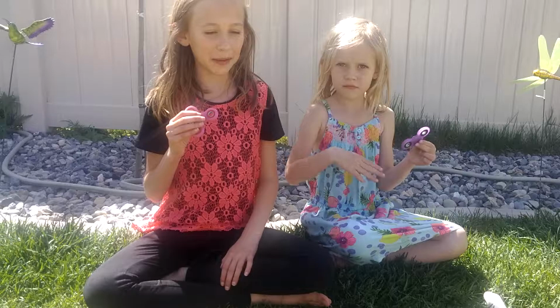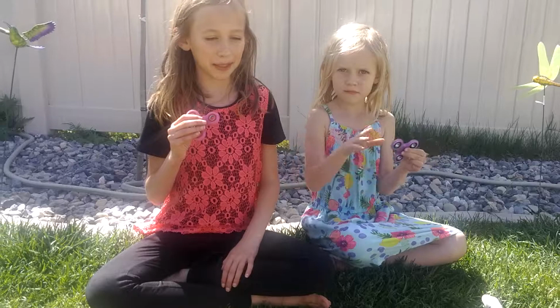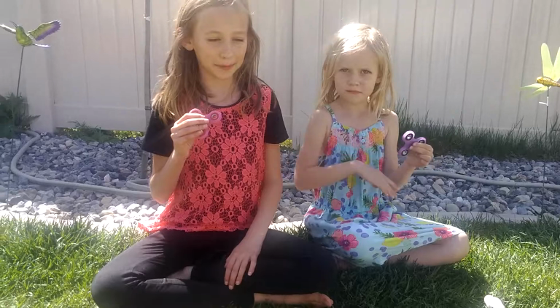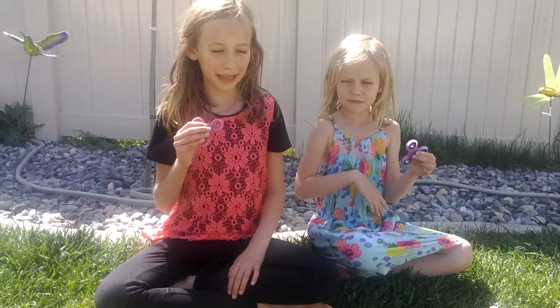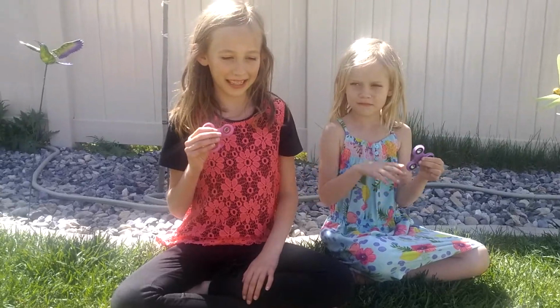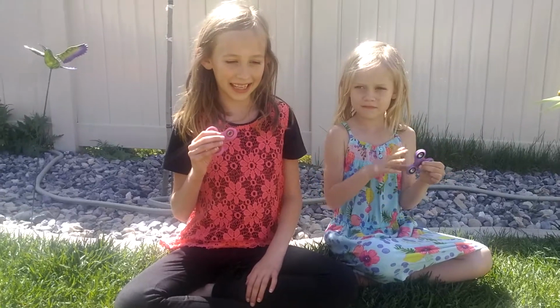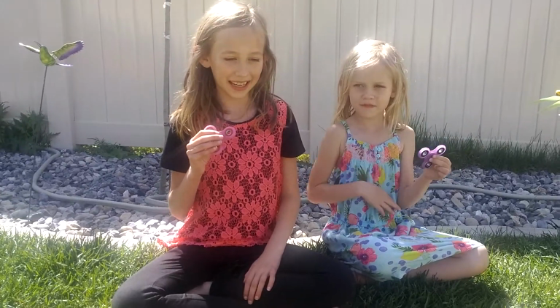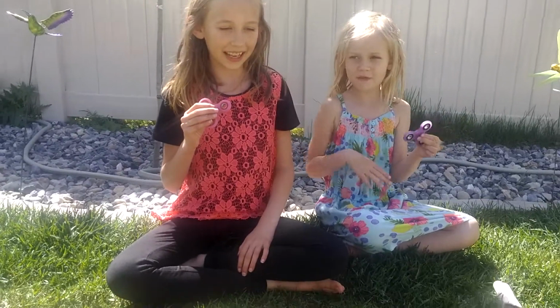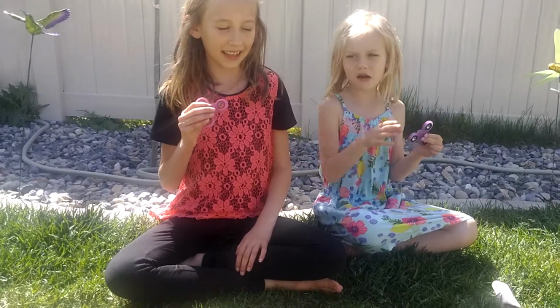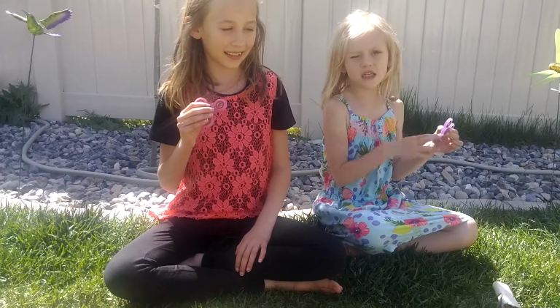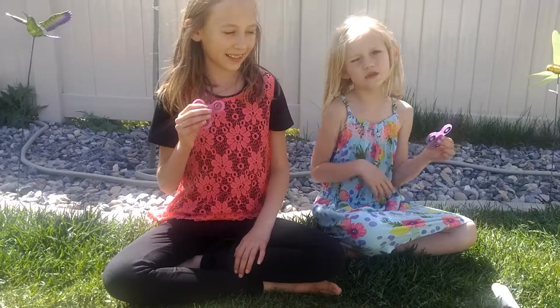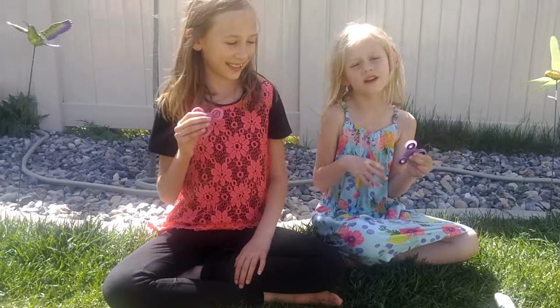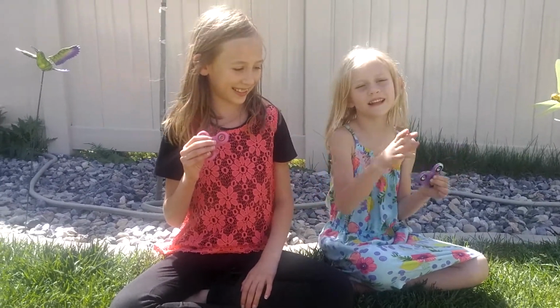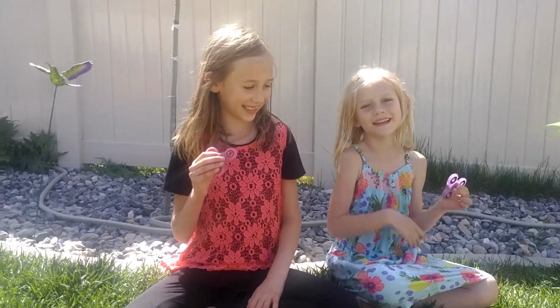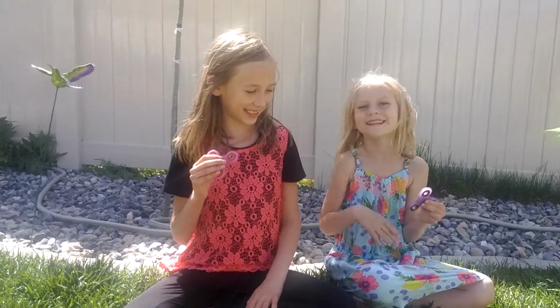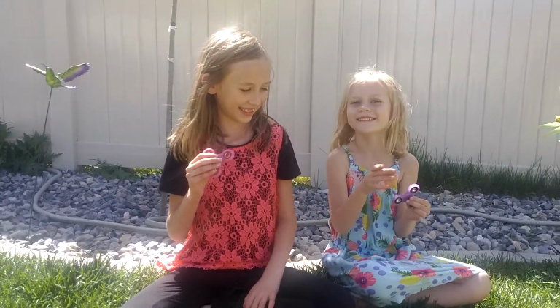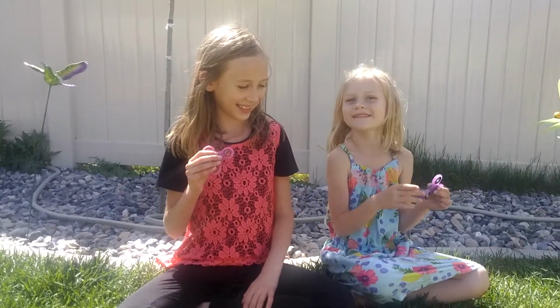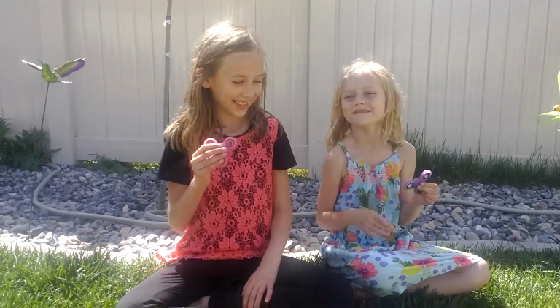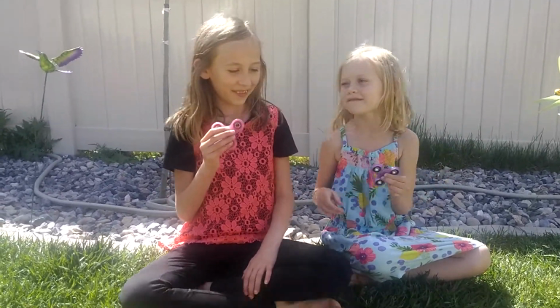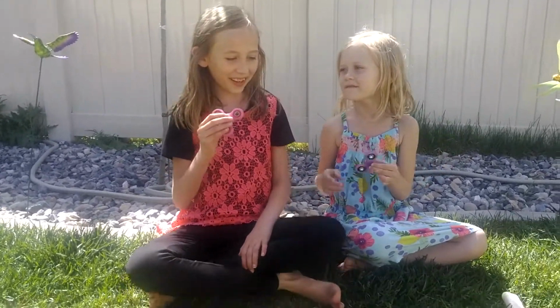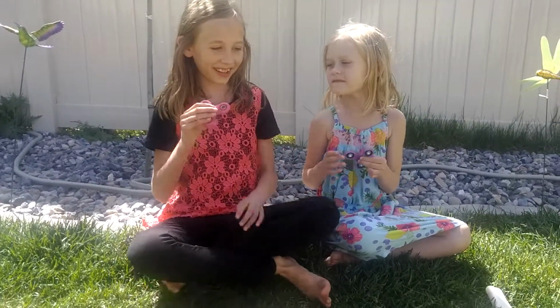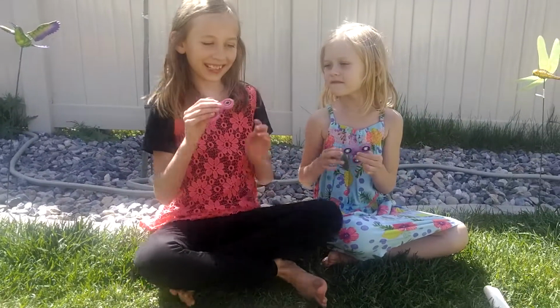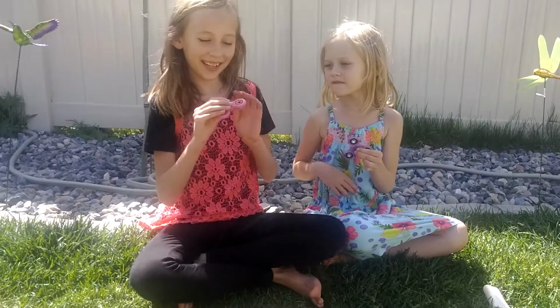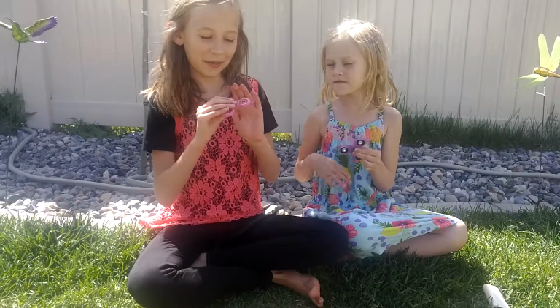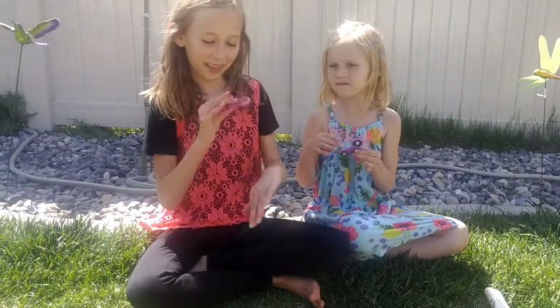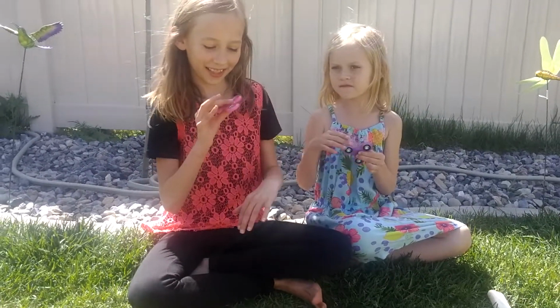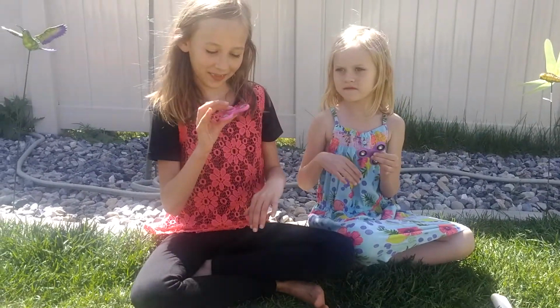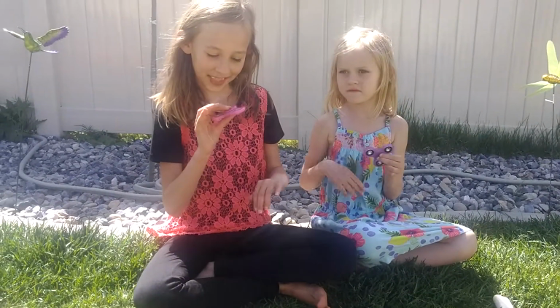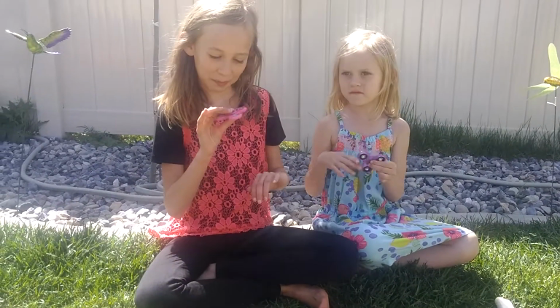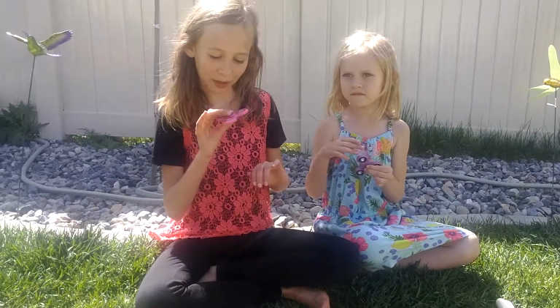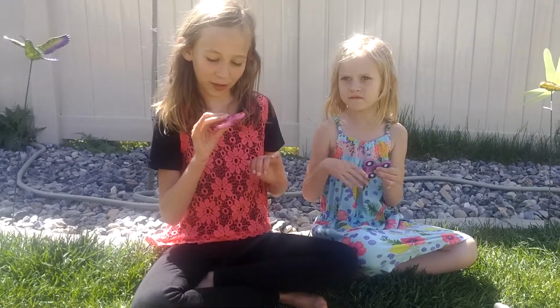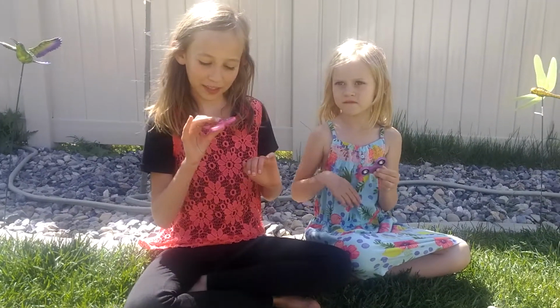My name is Macy and mine is Rayleigh. We're going to tell you about these fidget spinners.